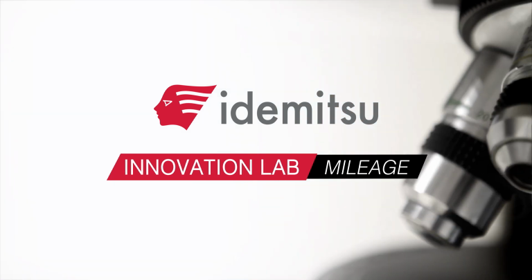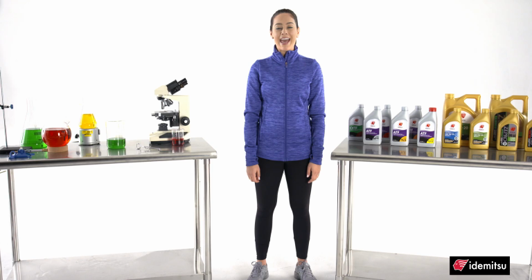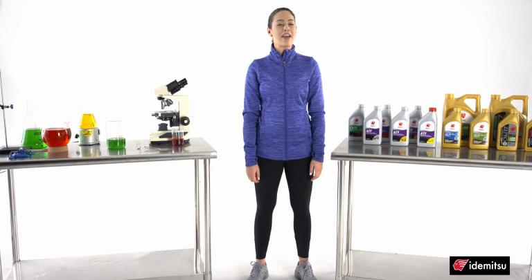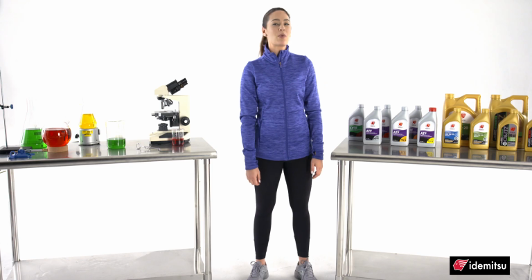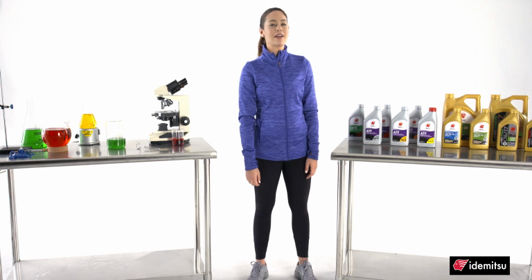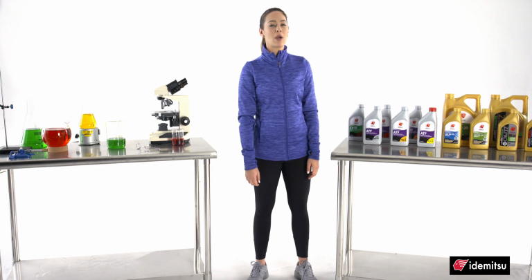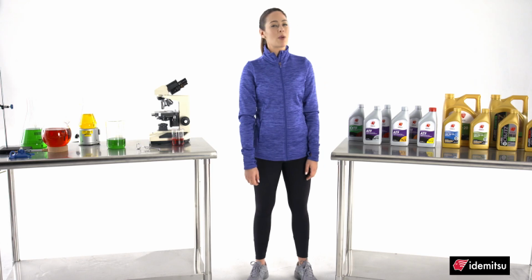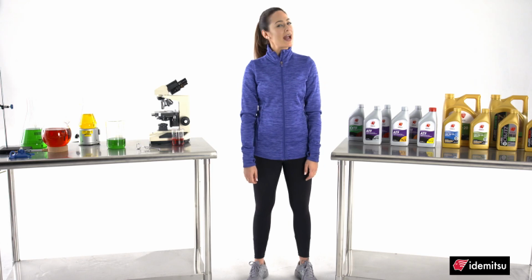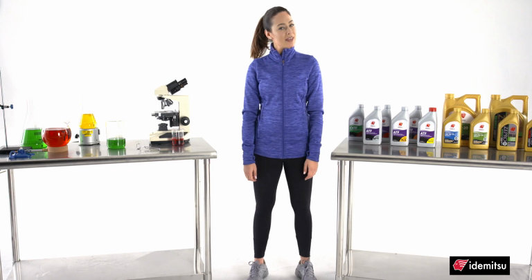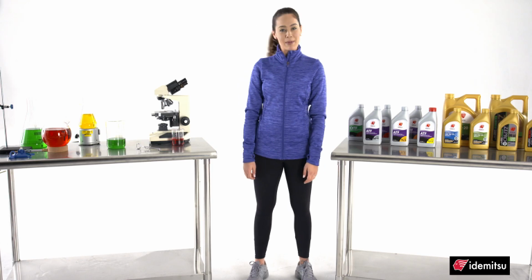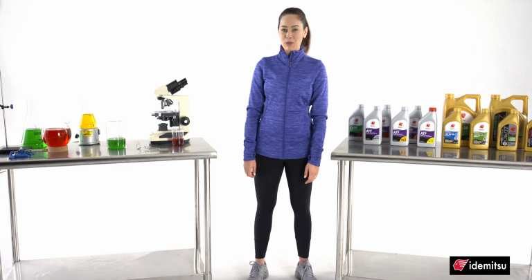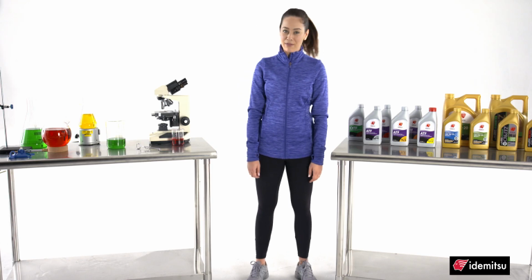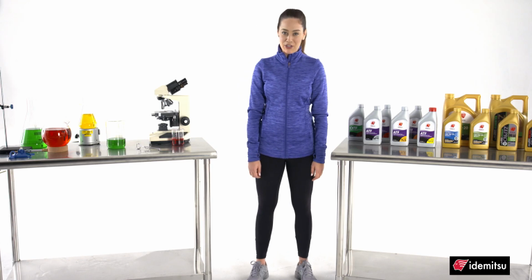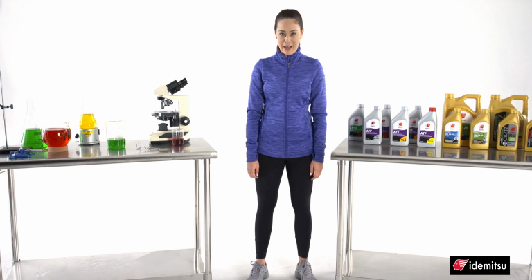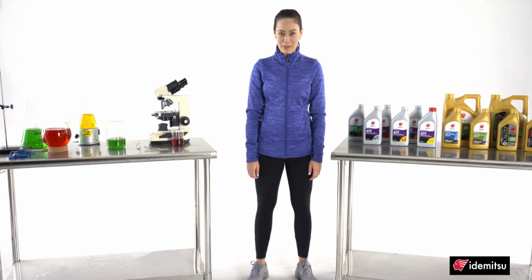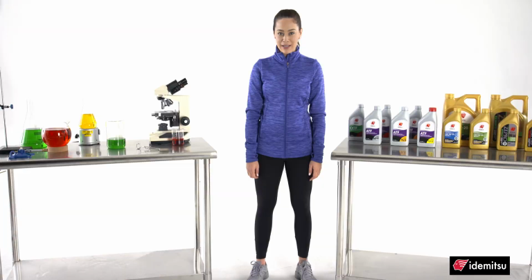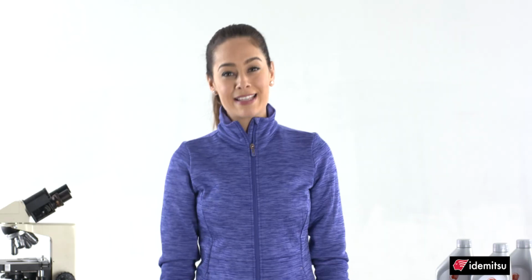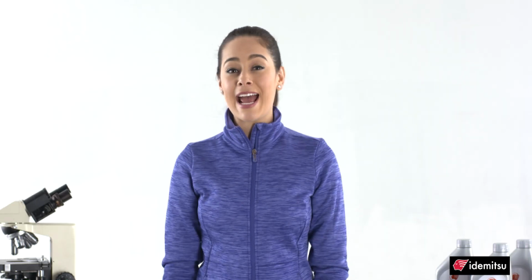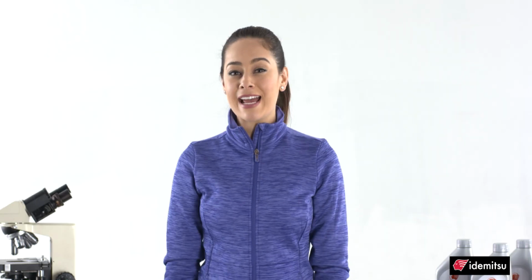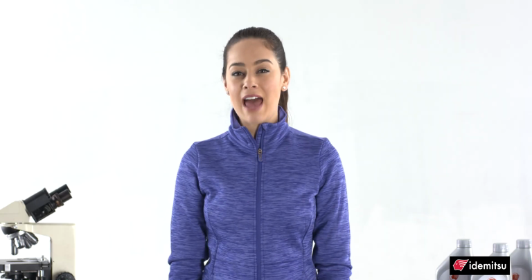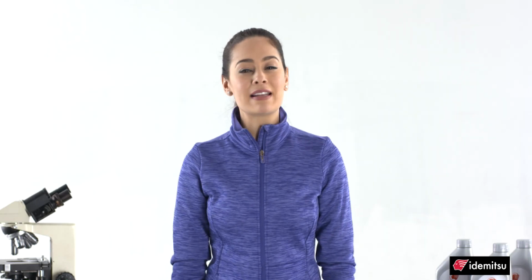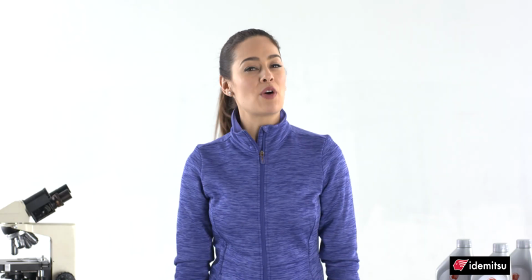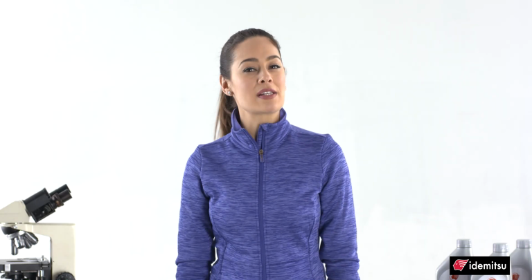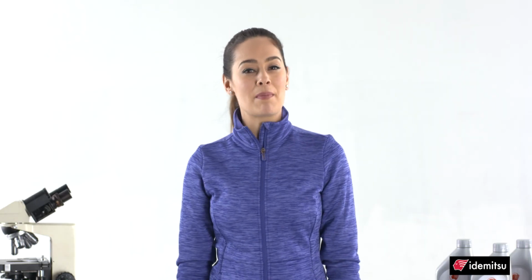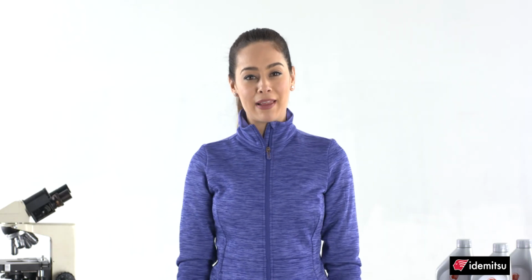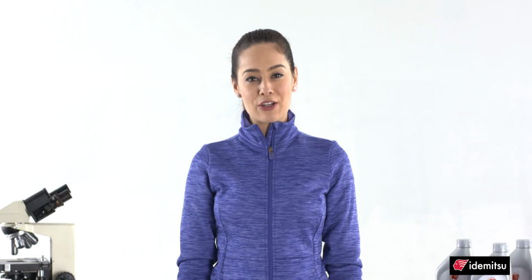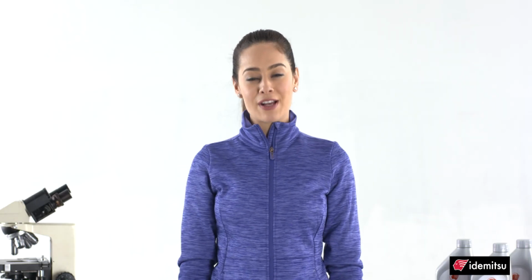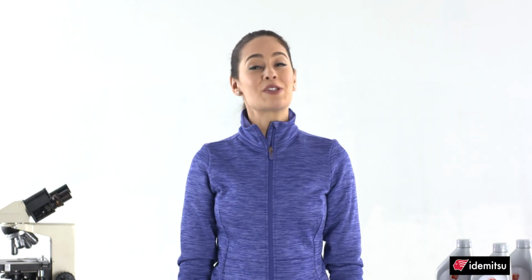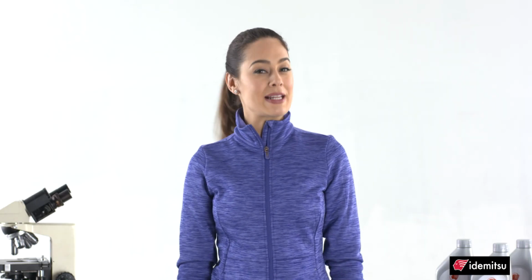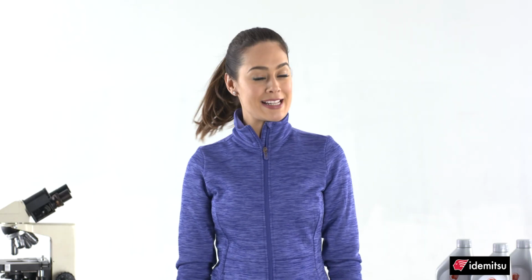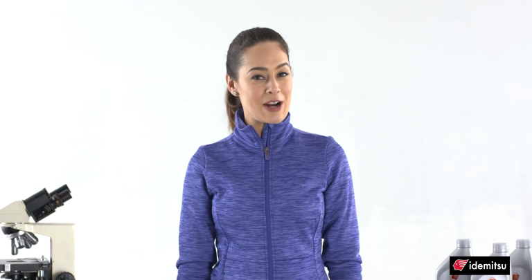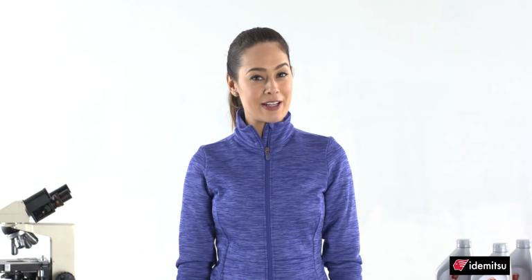Hey everyone, we're back in the Idemitsu Innovation Lab. Today, I'd like to focus on the mileage, so let's get started.